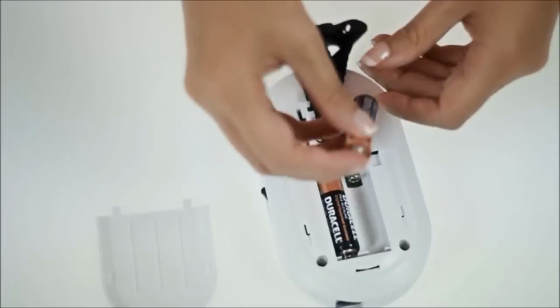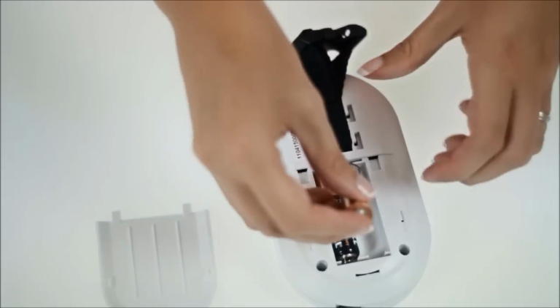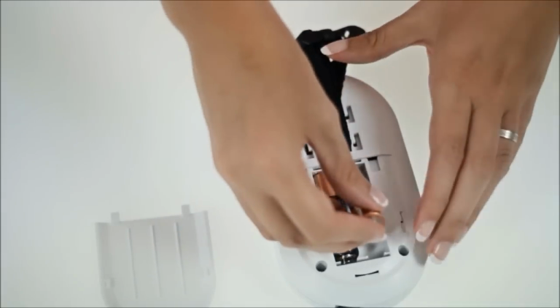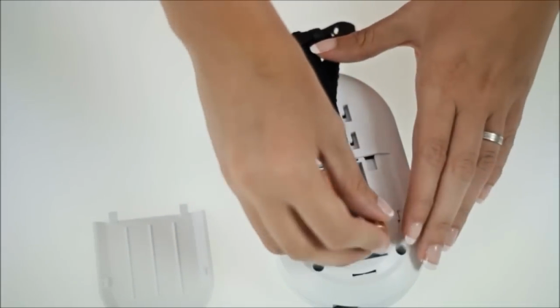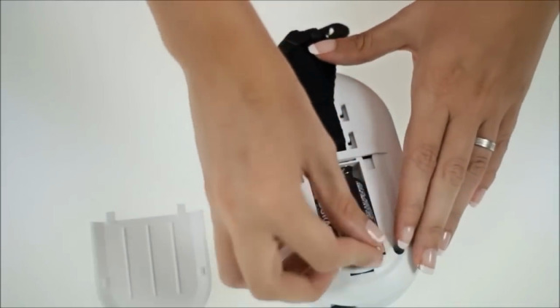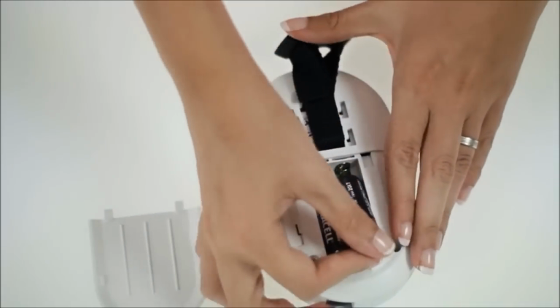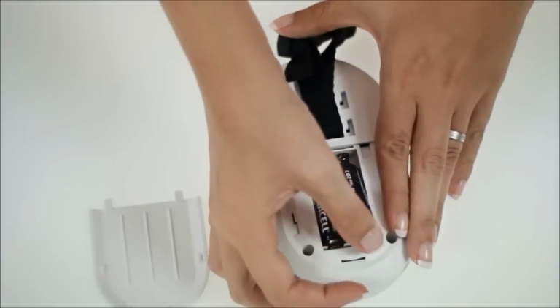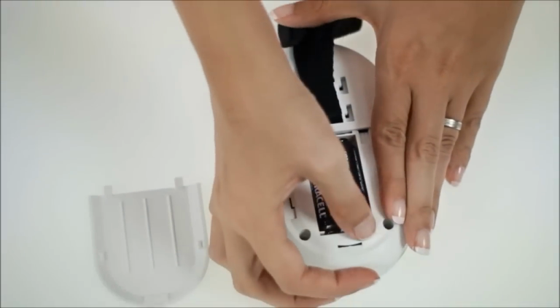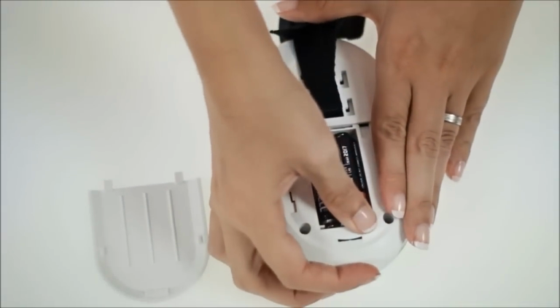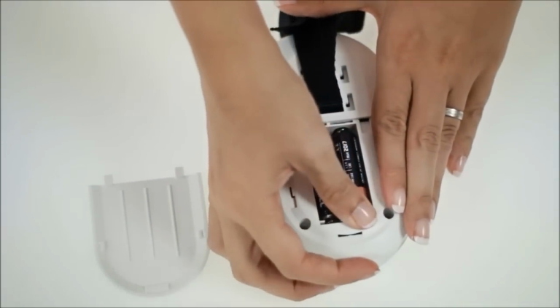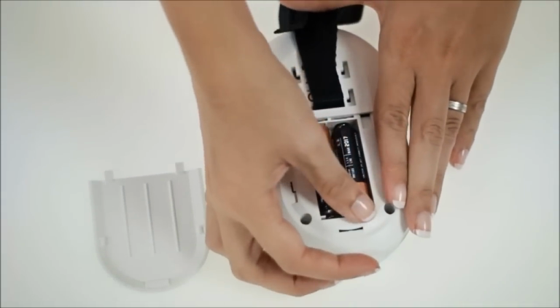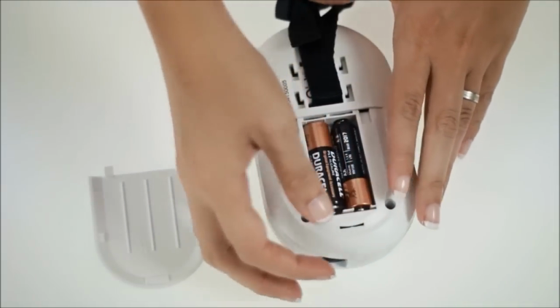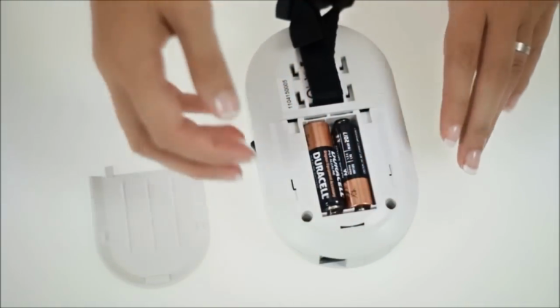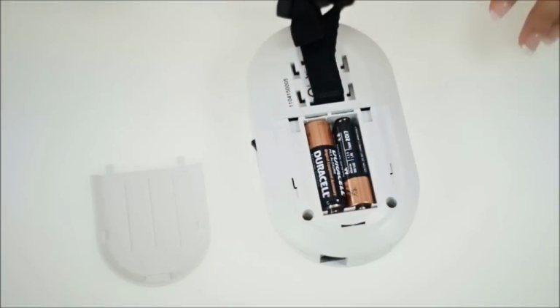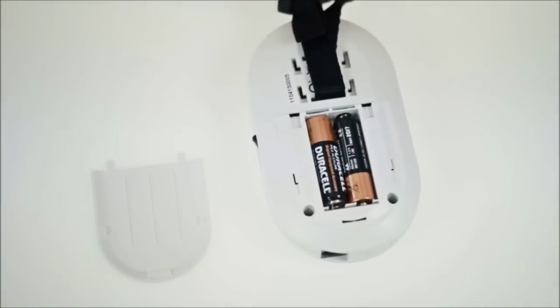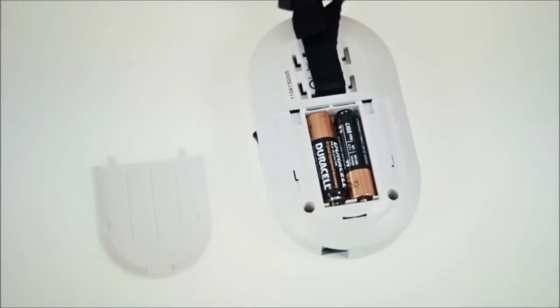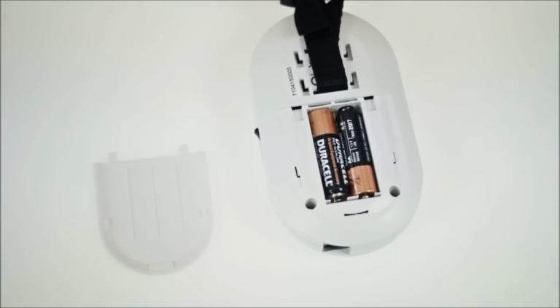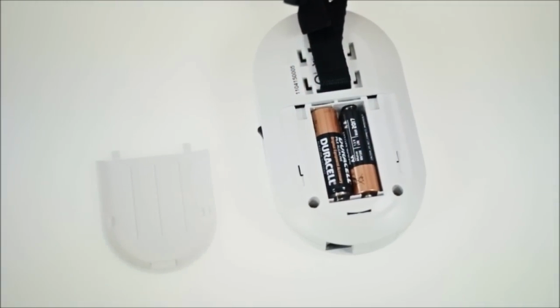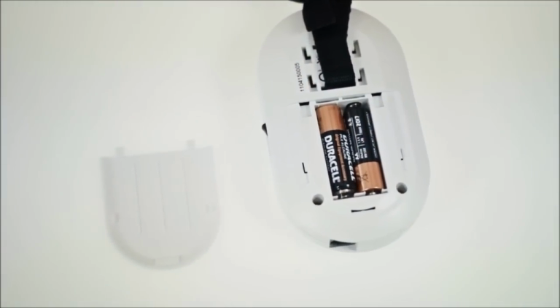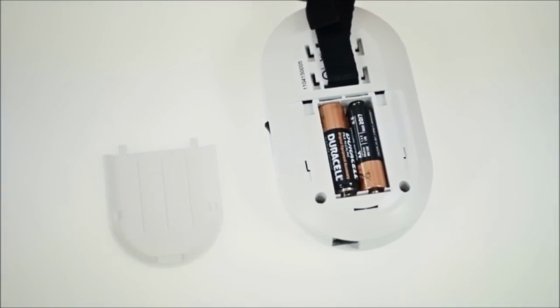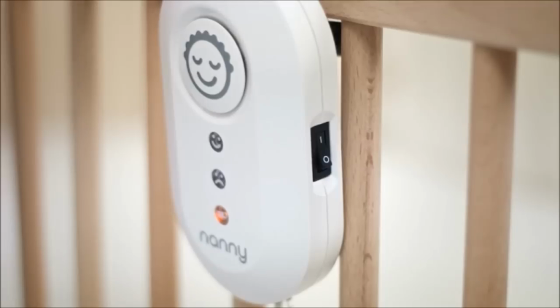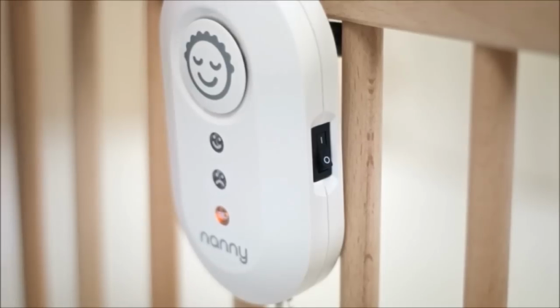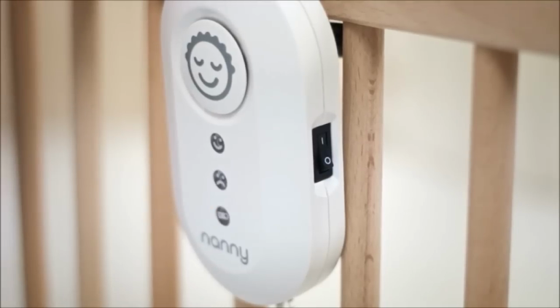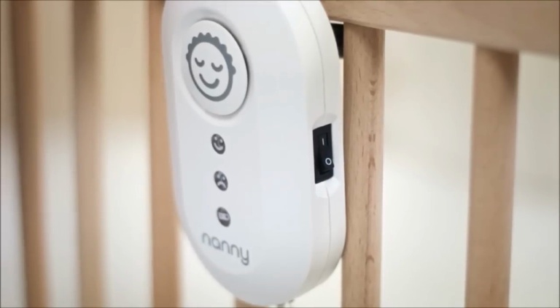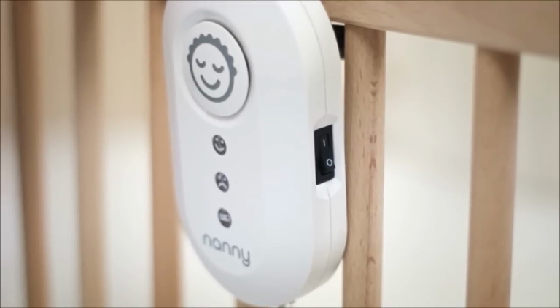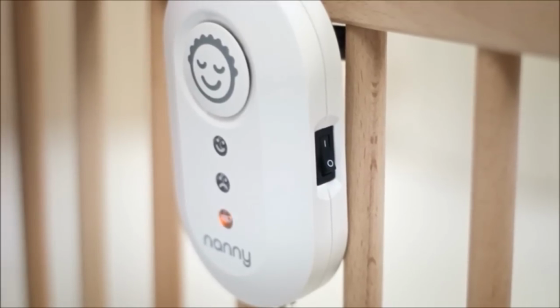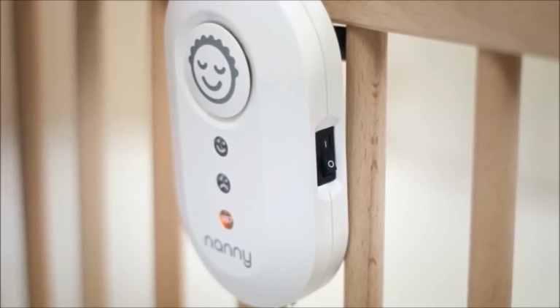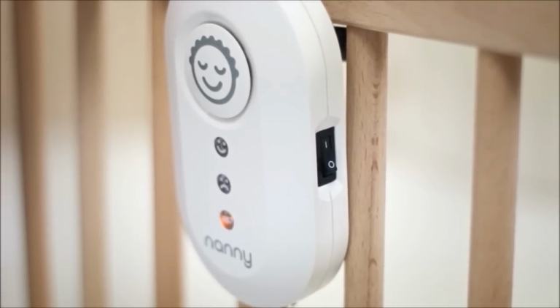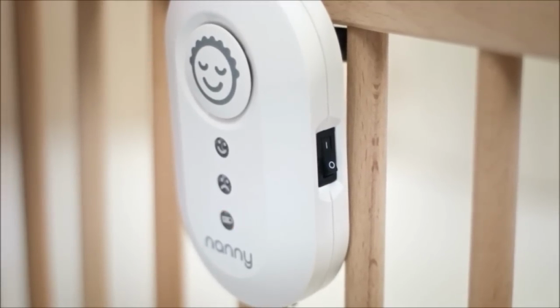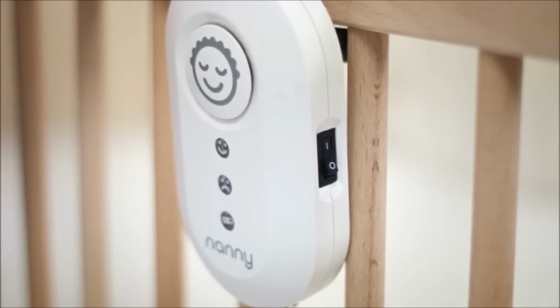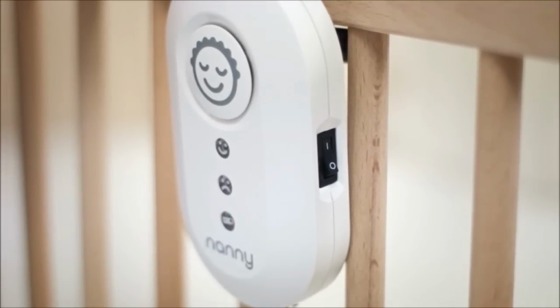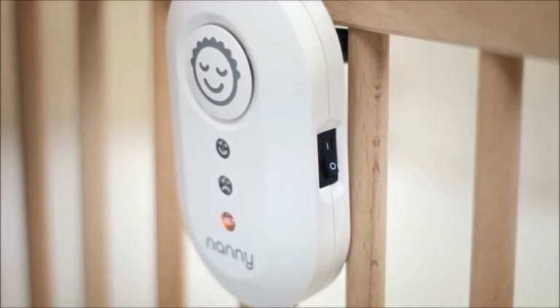You do not need to monitor battery usage, as Nanny will warn you in time with the orange LED if the batteries are low and in need of changing.